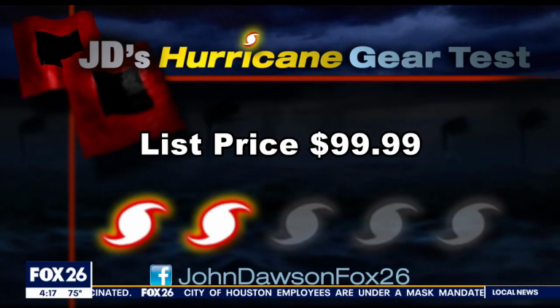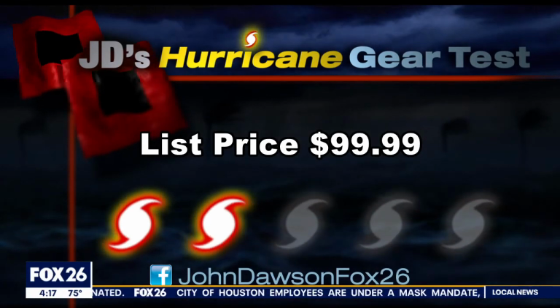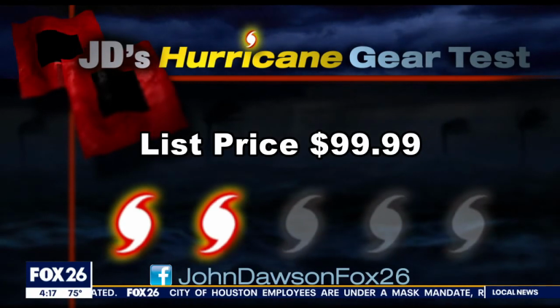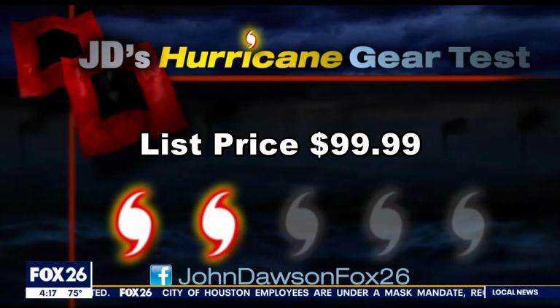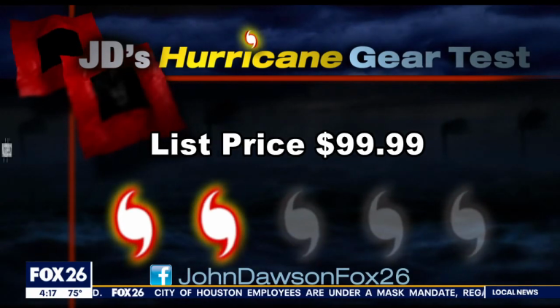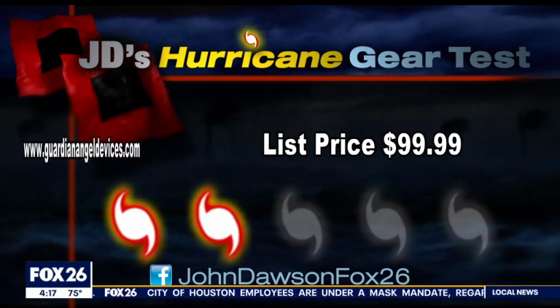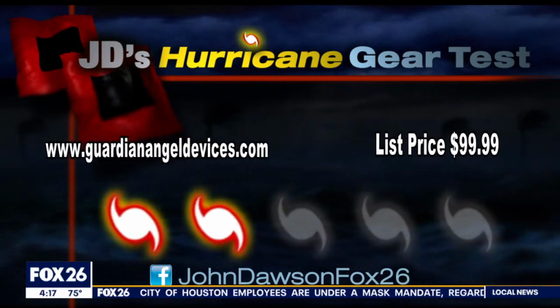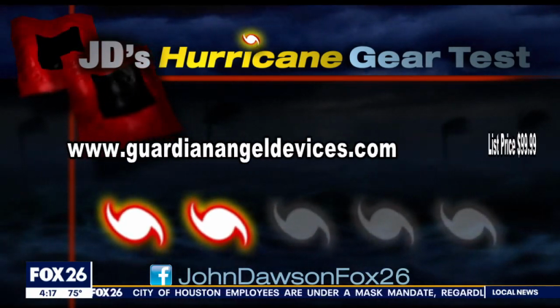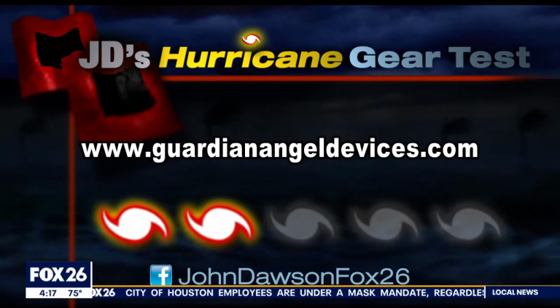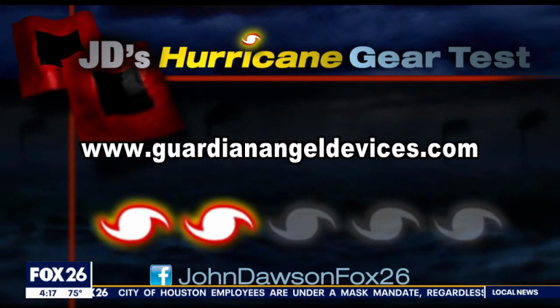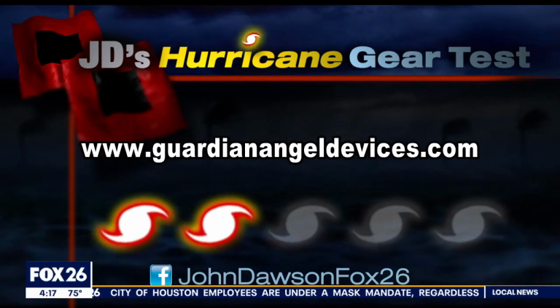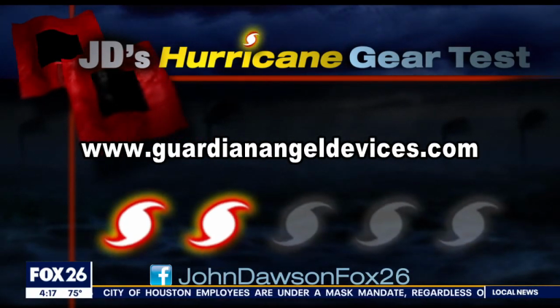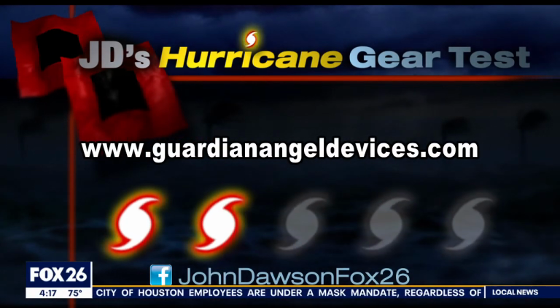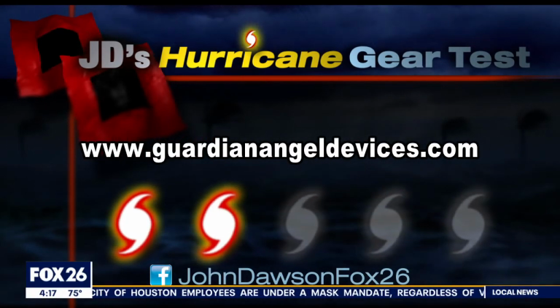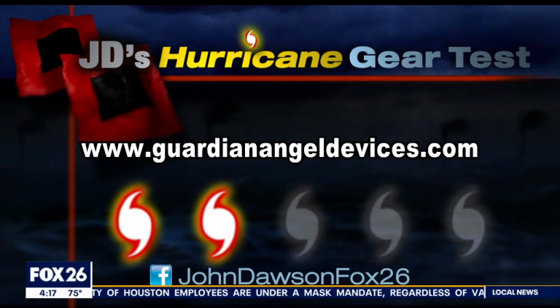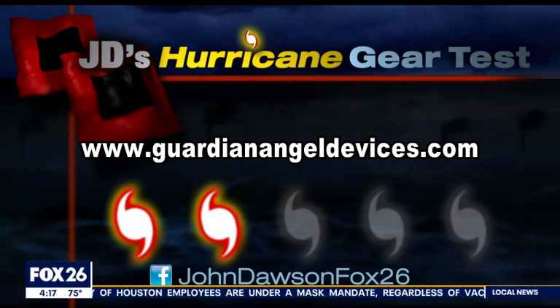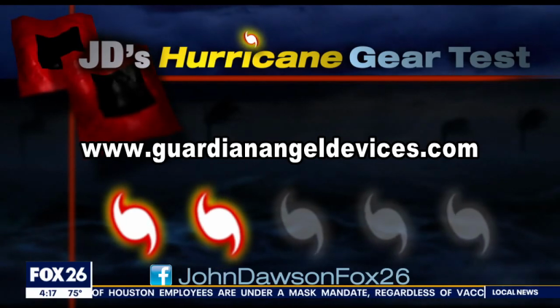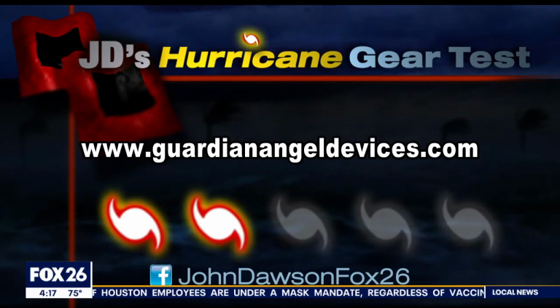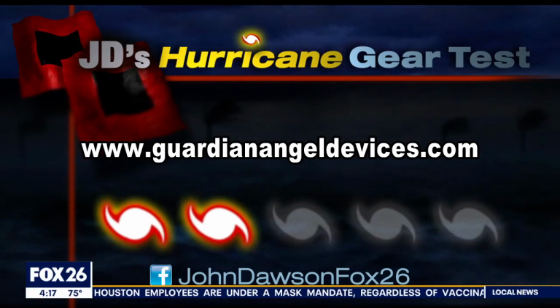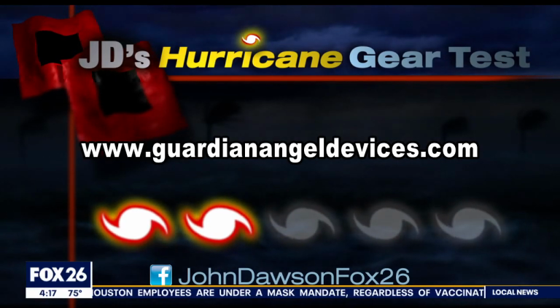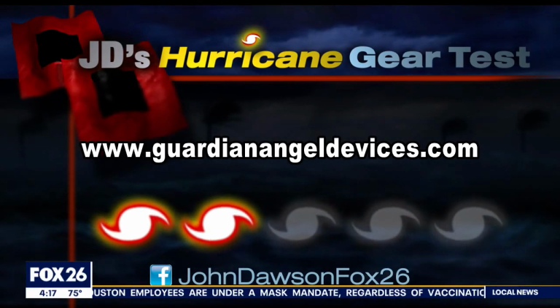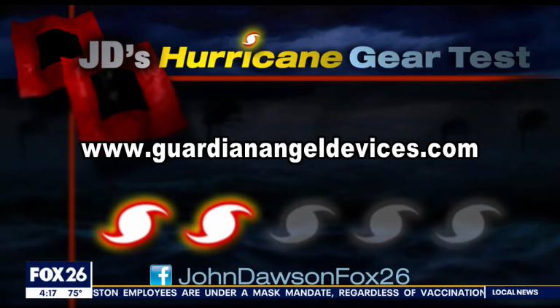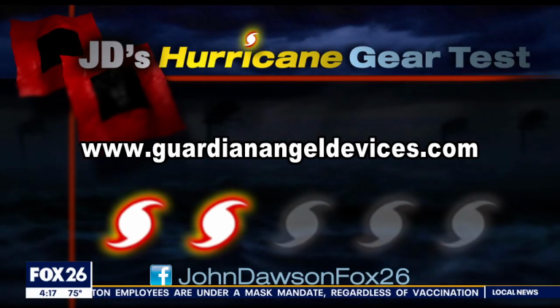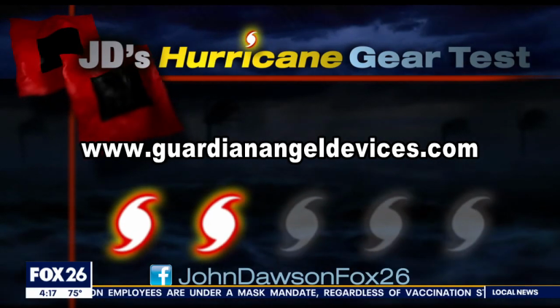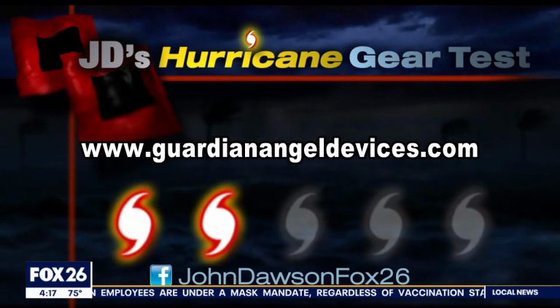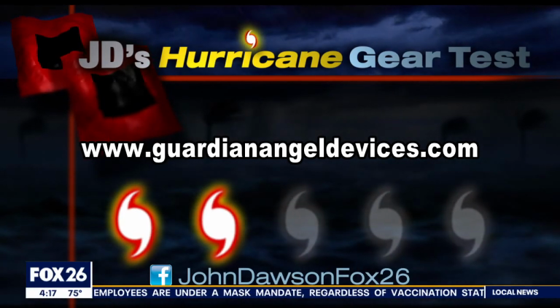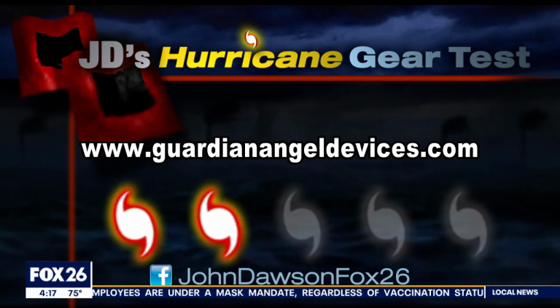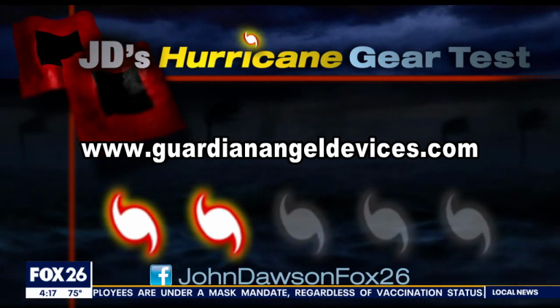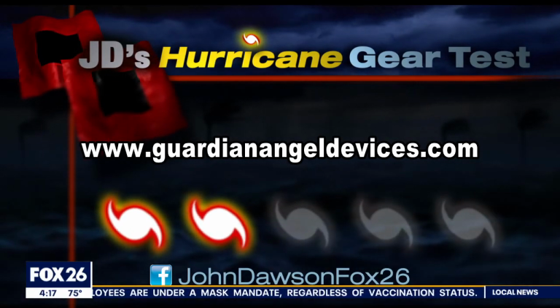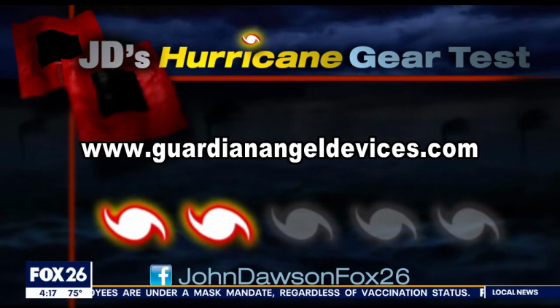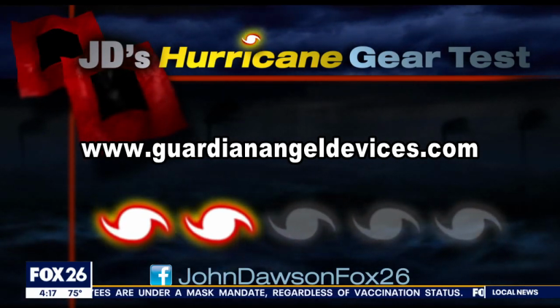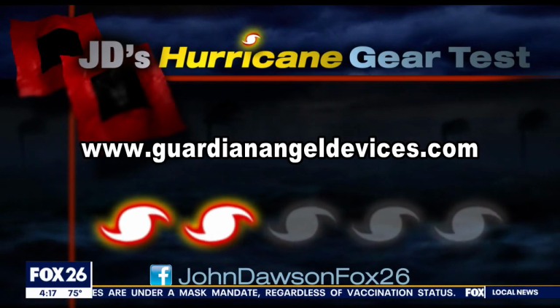Find me on Facebook and tell me what kind of lights you have for hurricane season. I'm at John Dawson Fox 26.